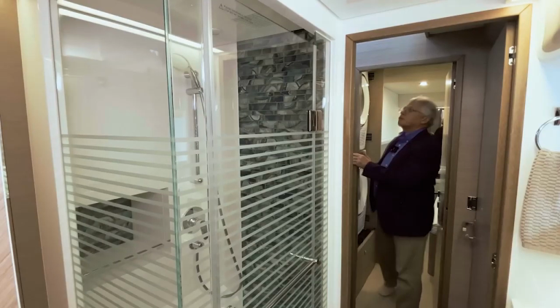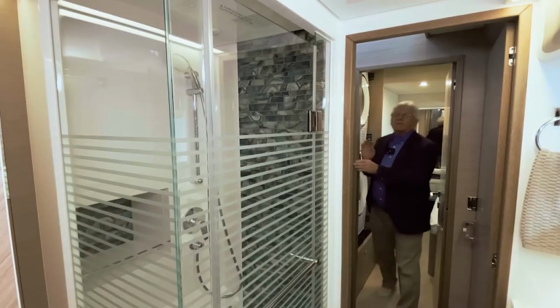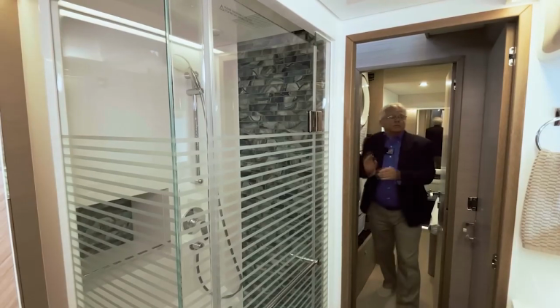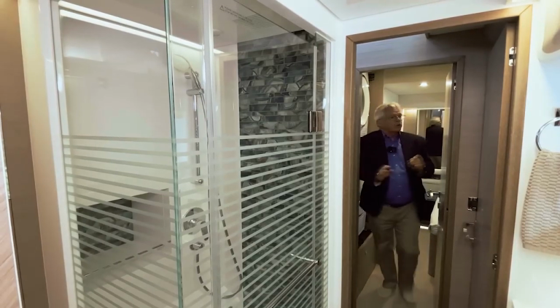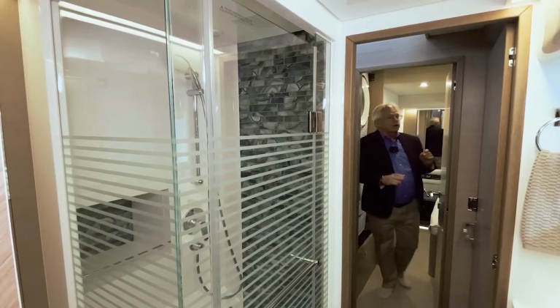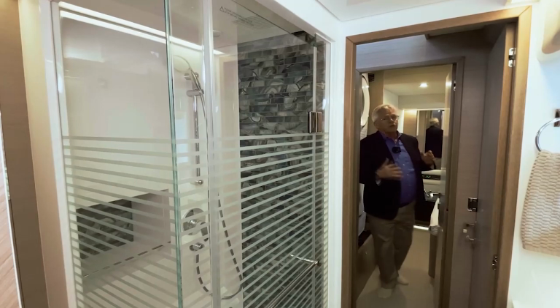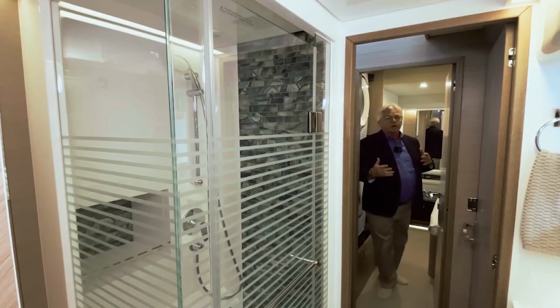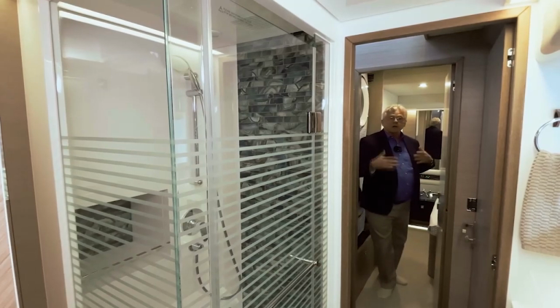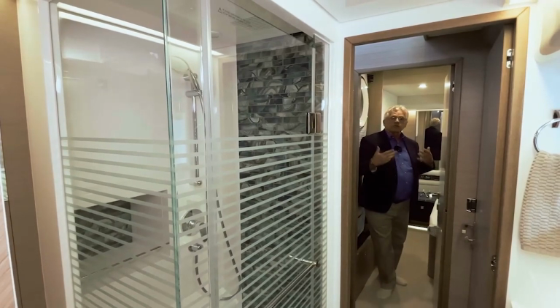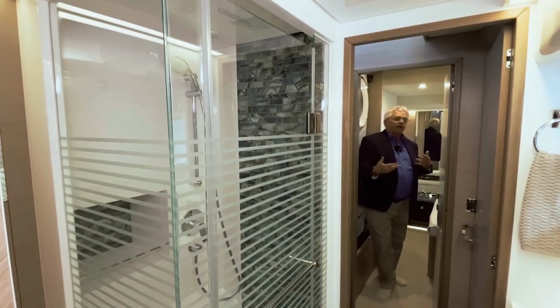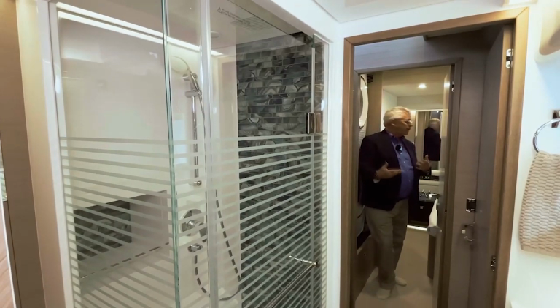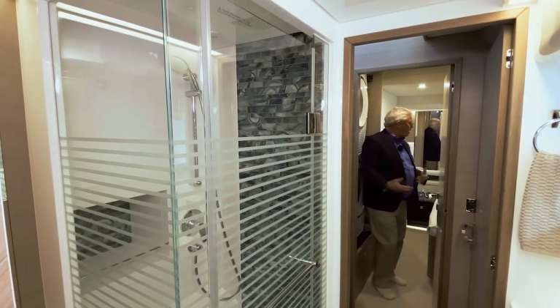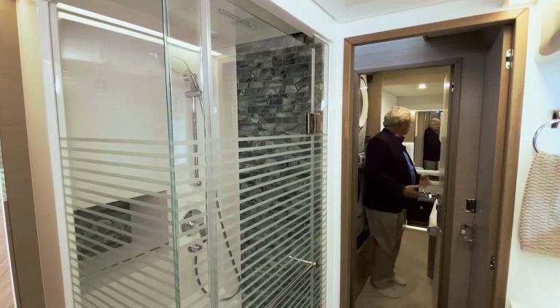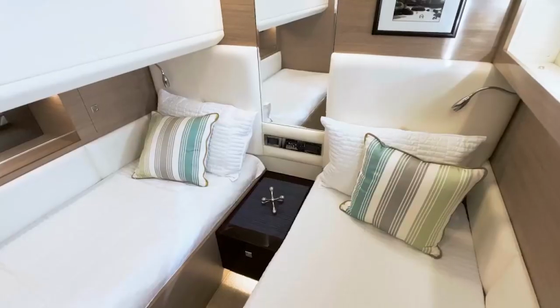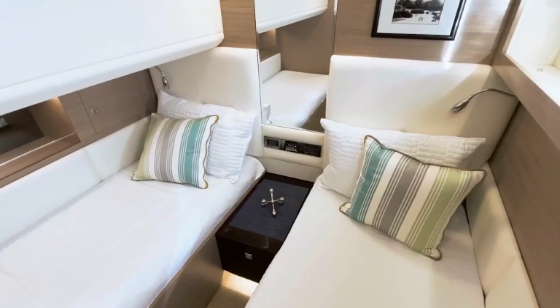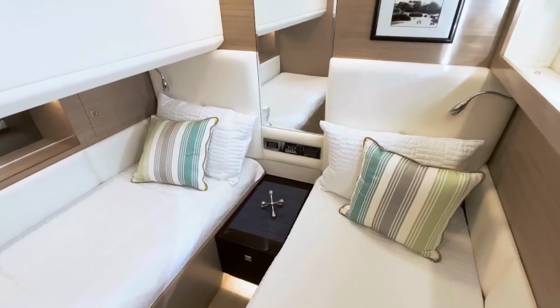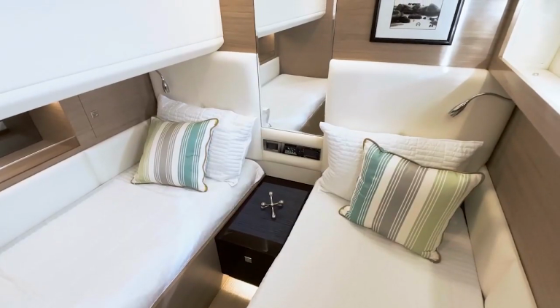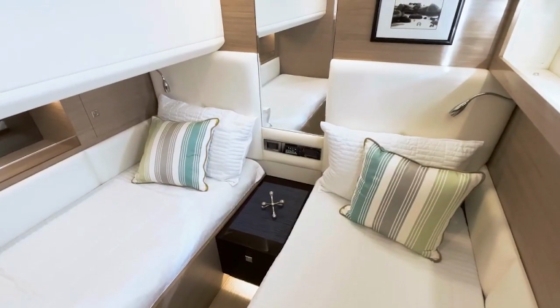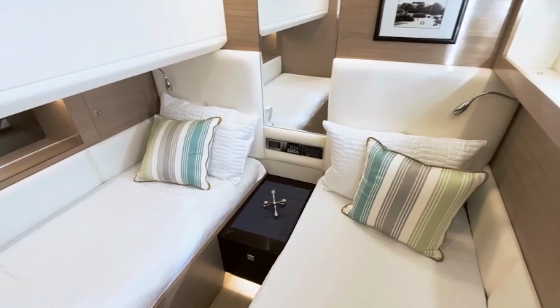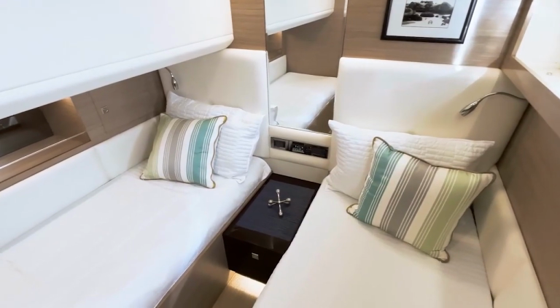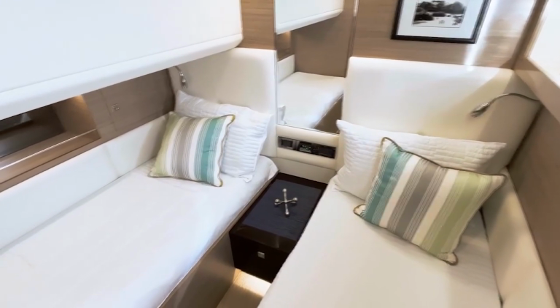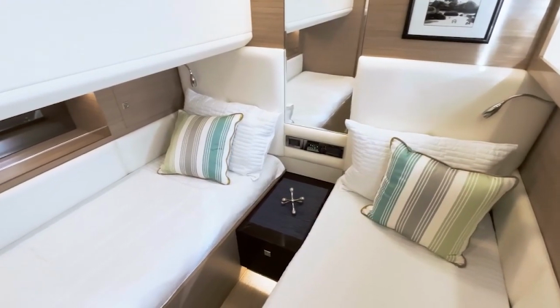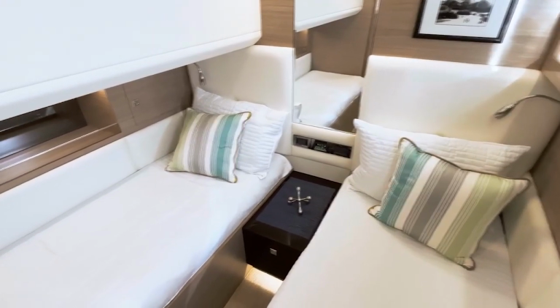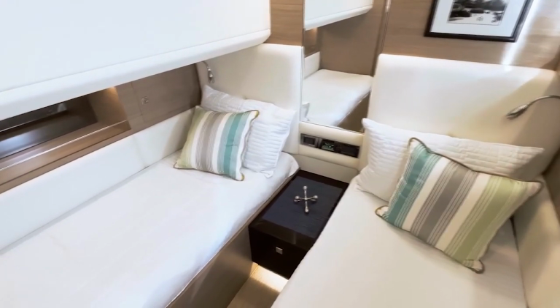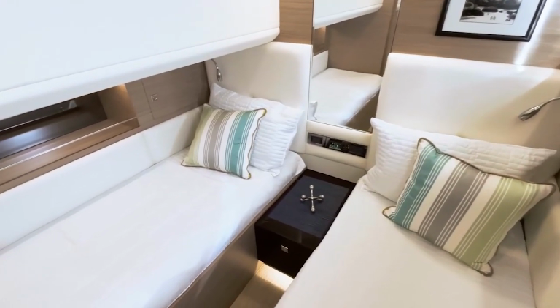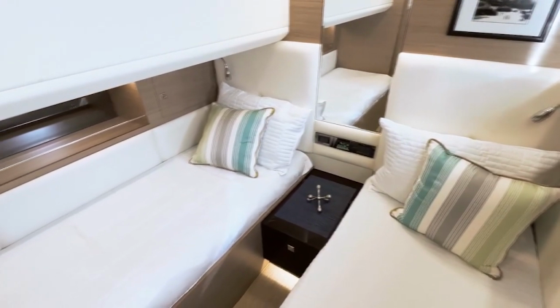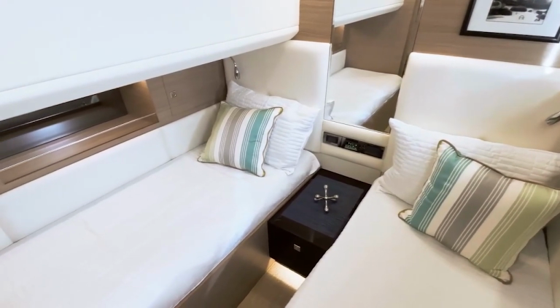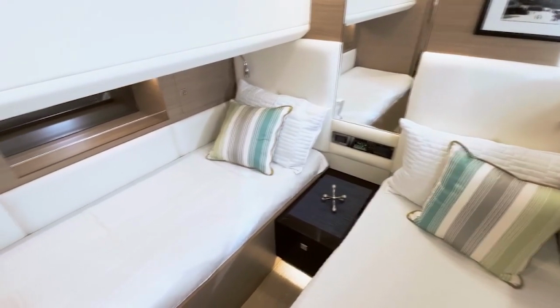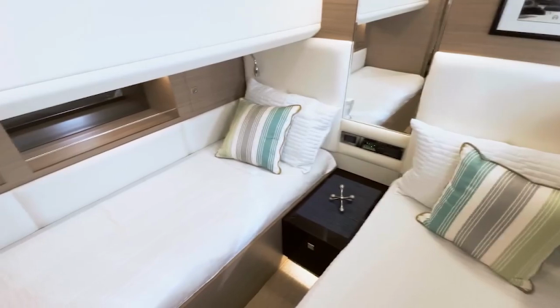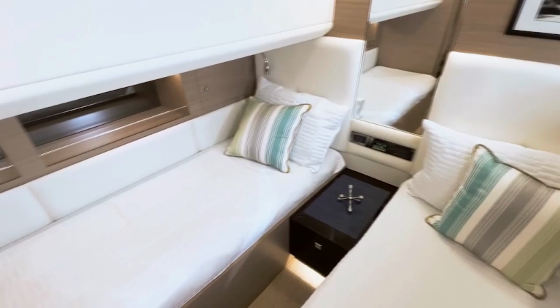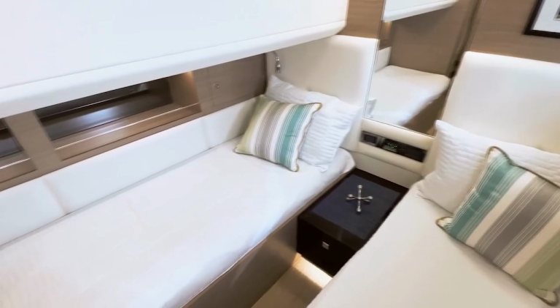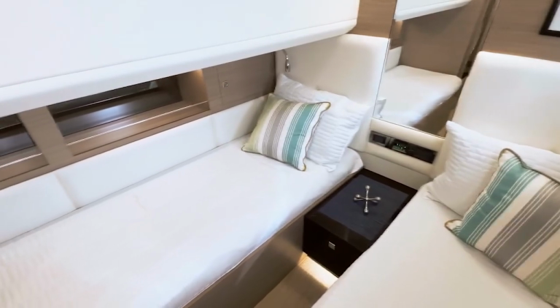There's a privacy door to close the area off, and inside: twin berths, two opening port lights, and plenty of storage.